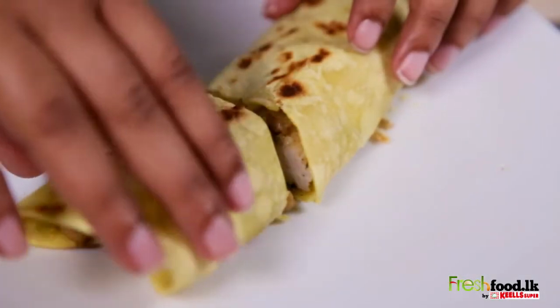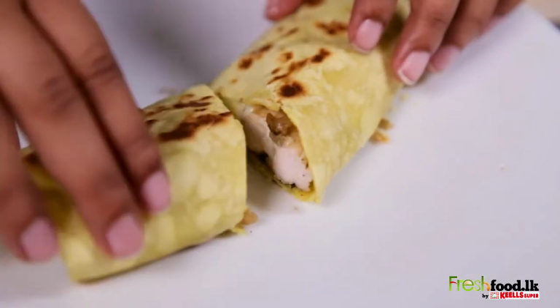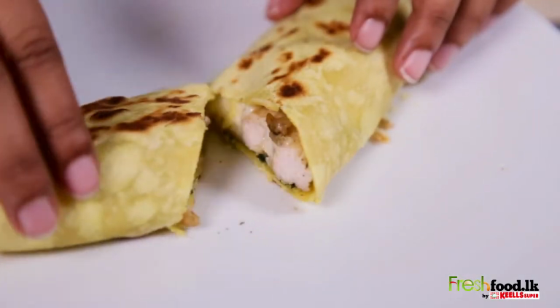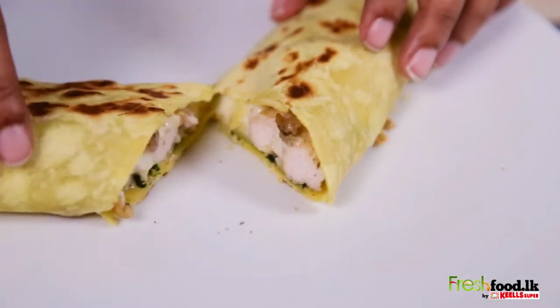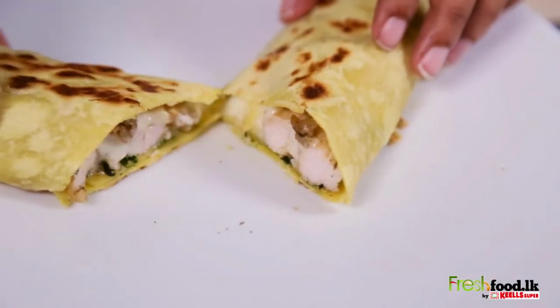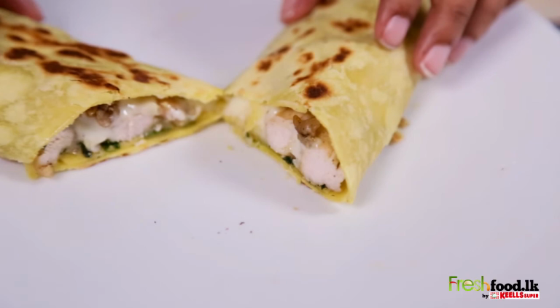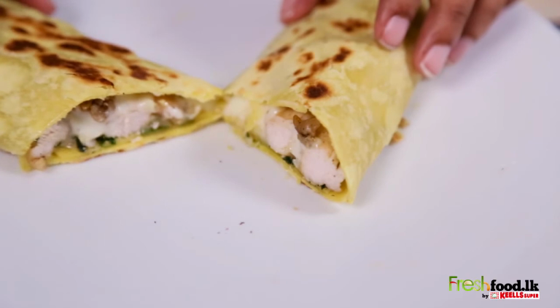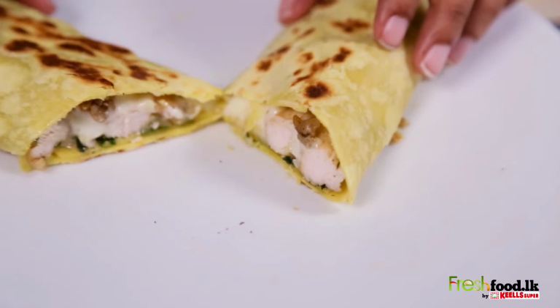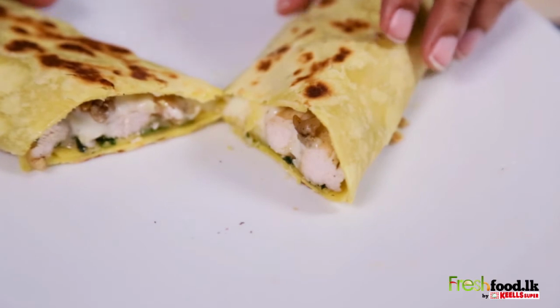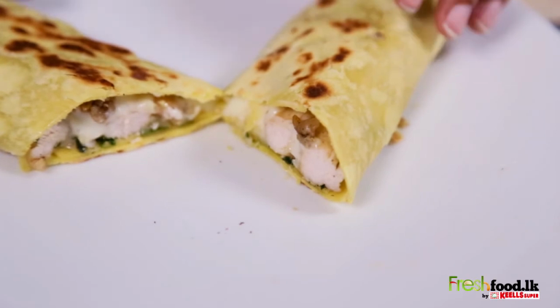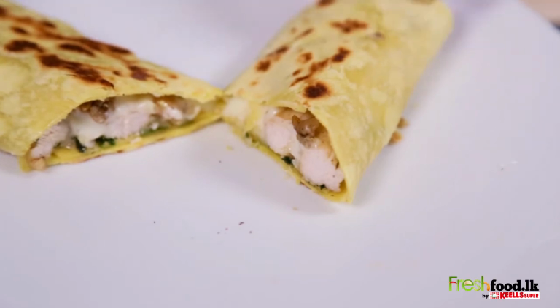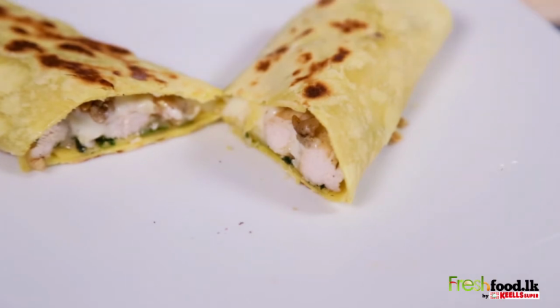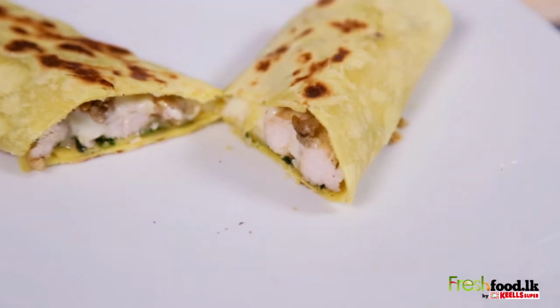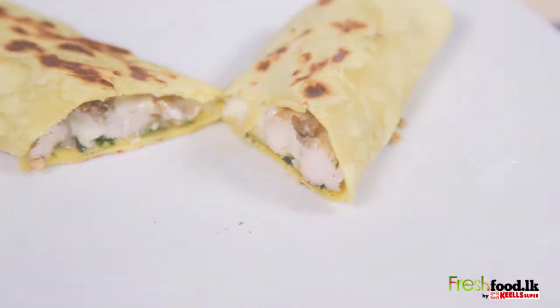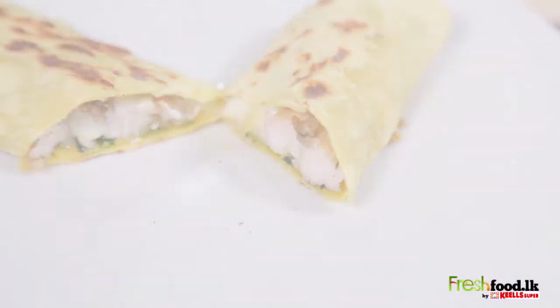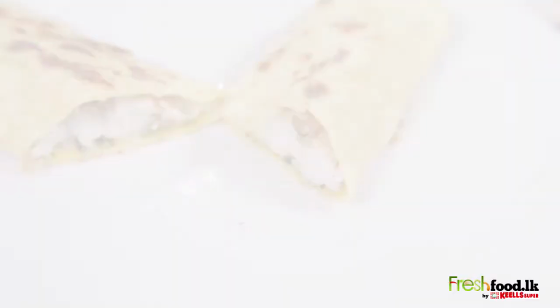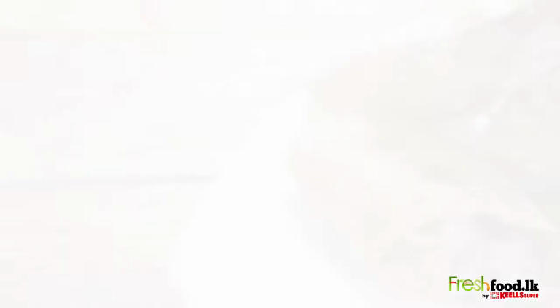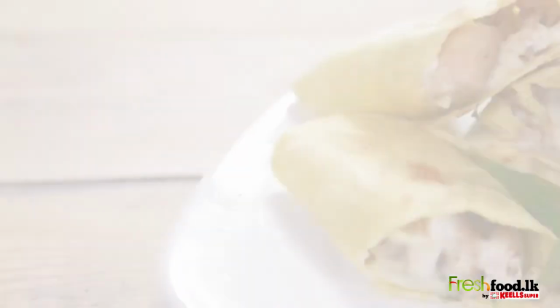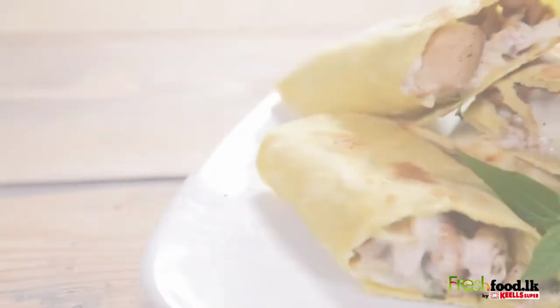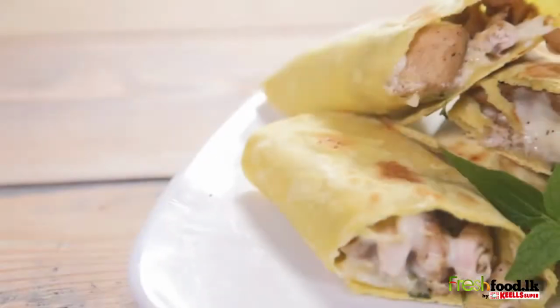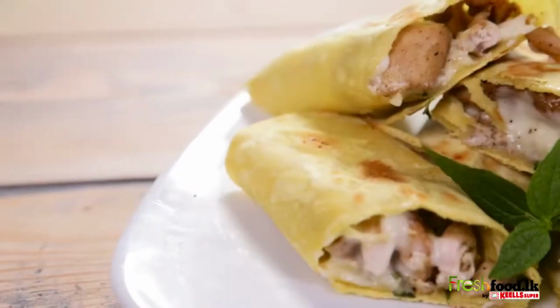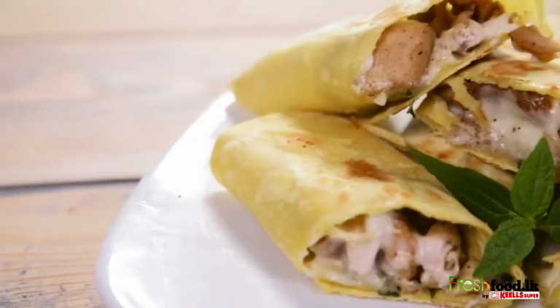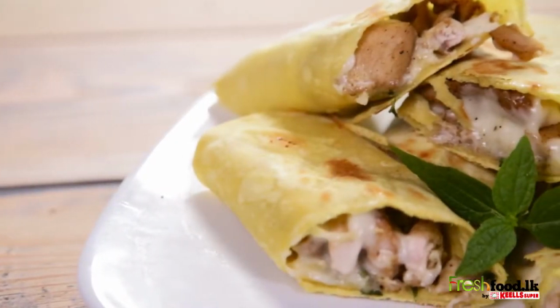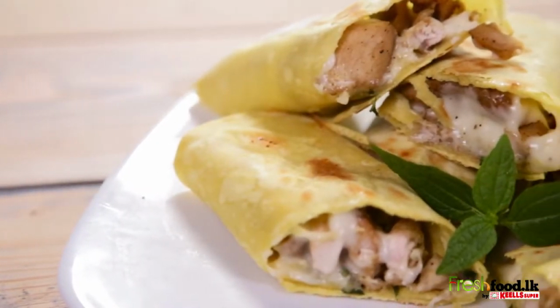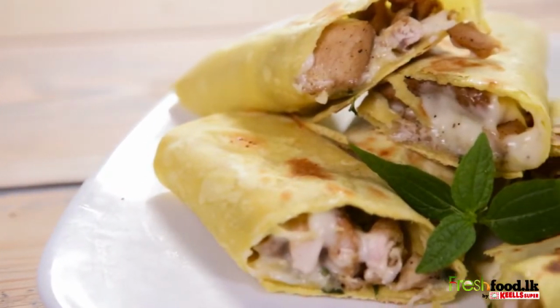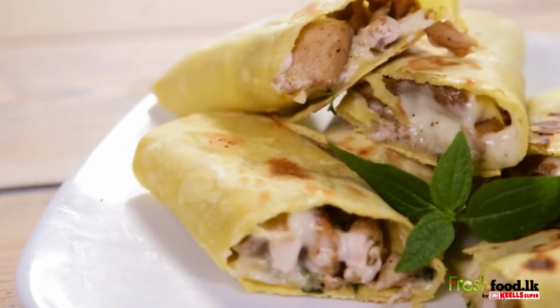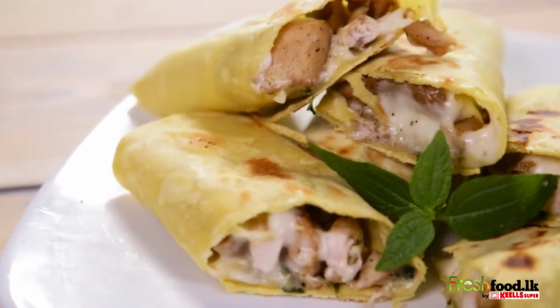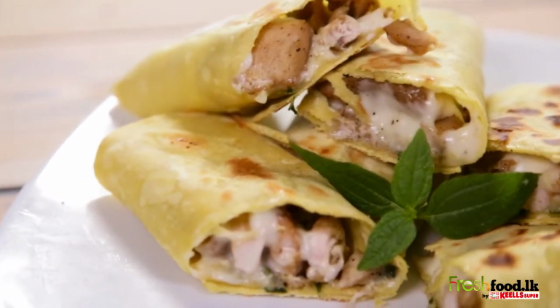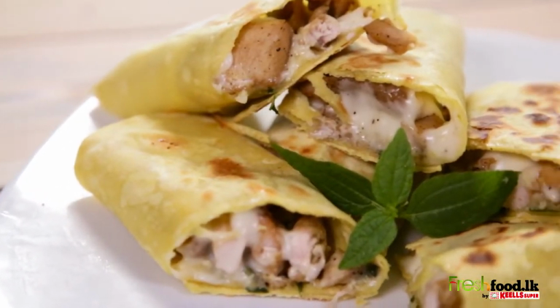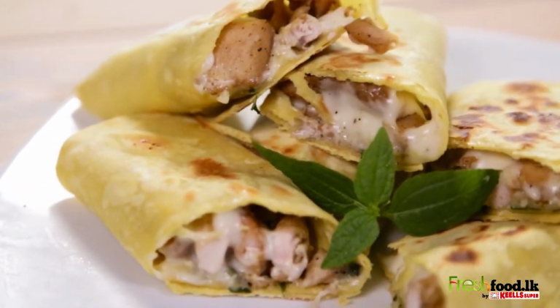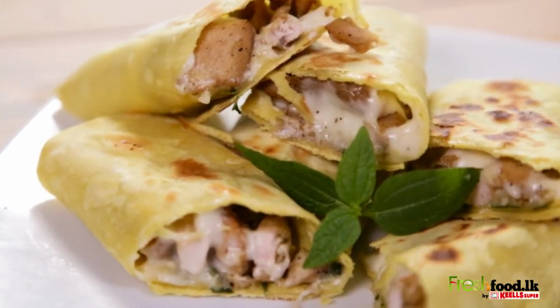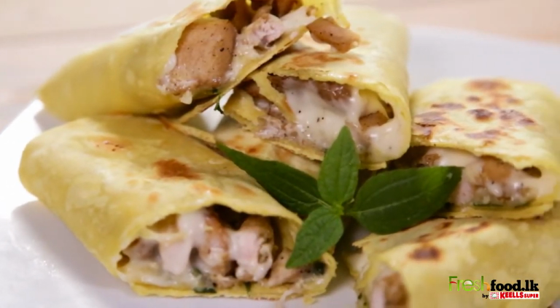For more delicious recipes, log on to www.freshfoodtalk.com.